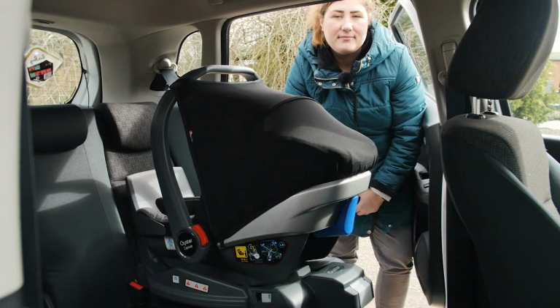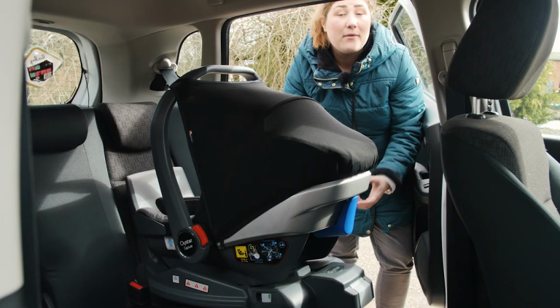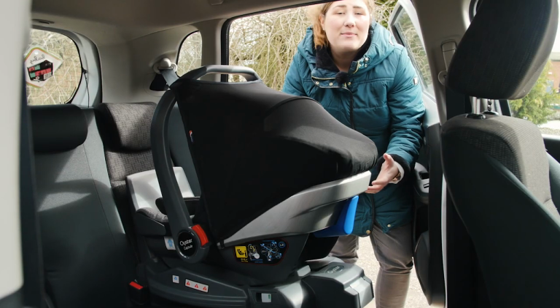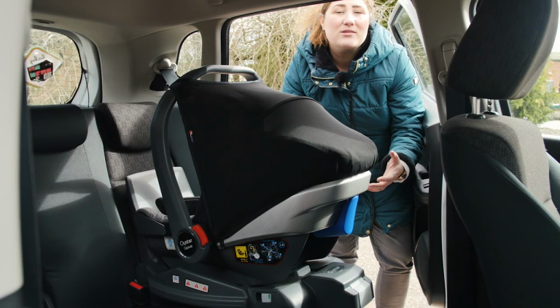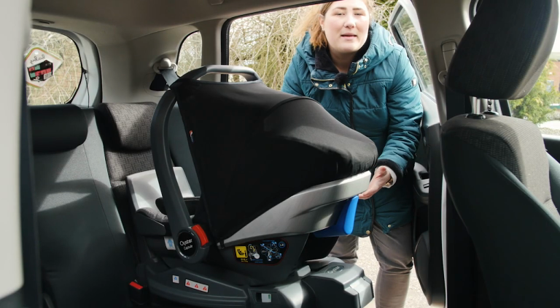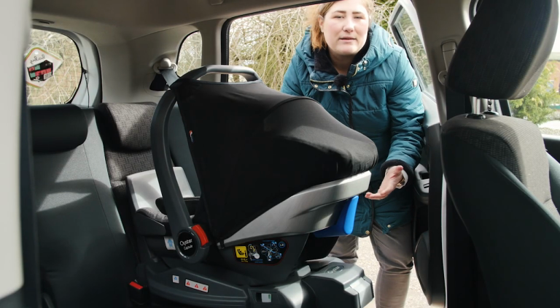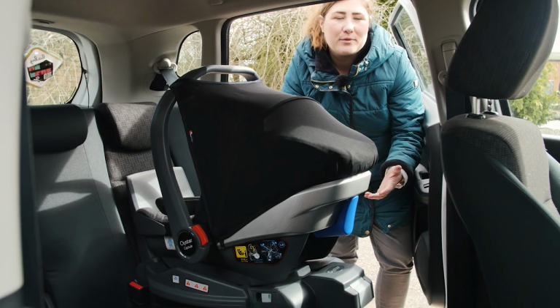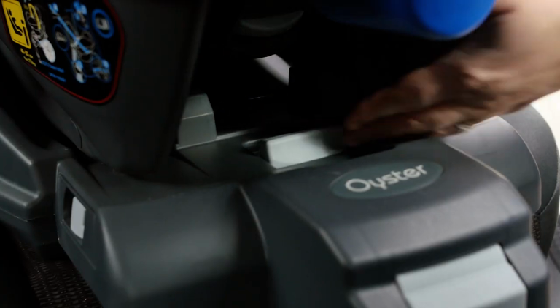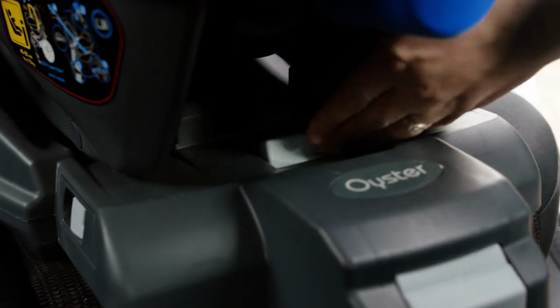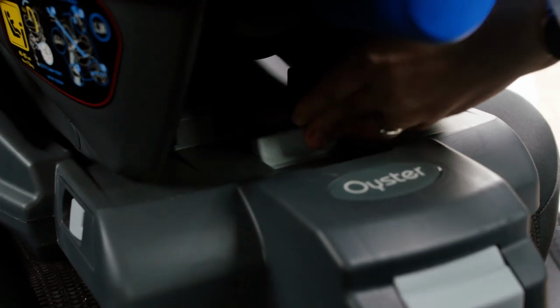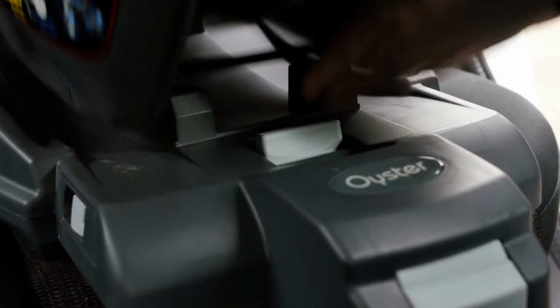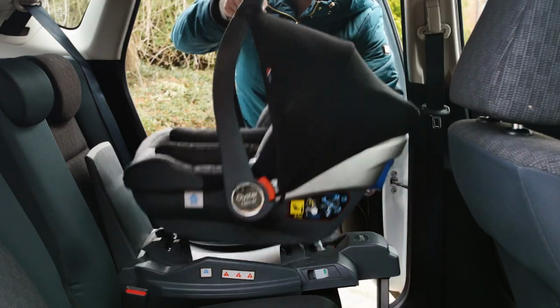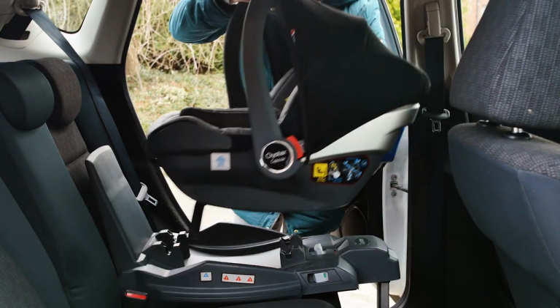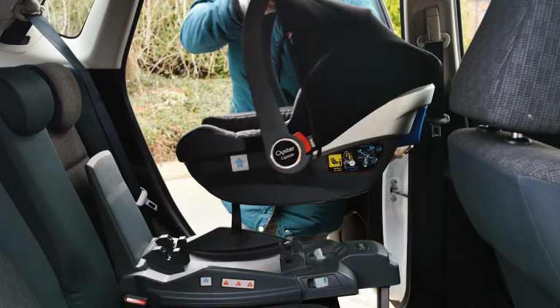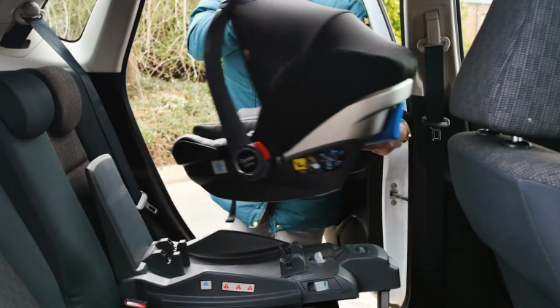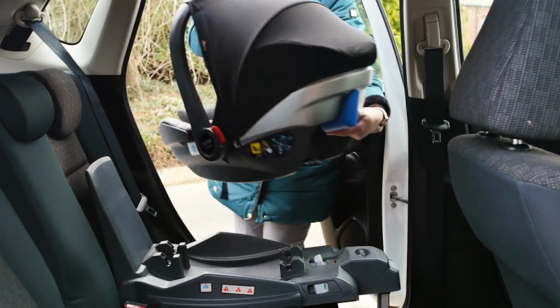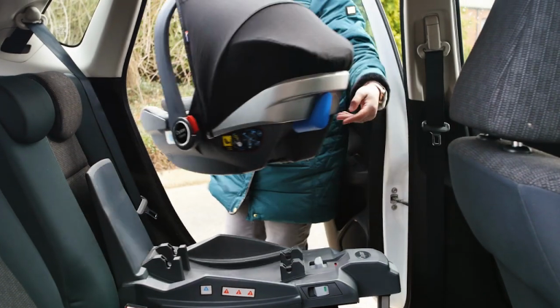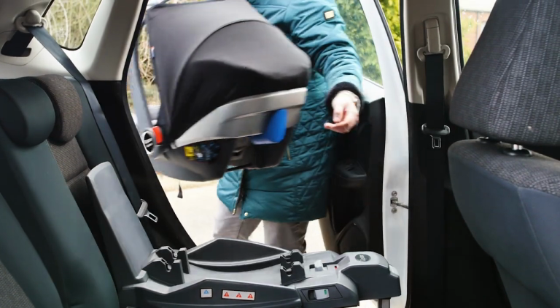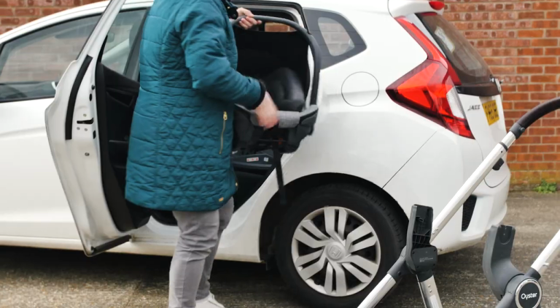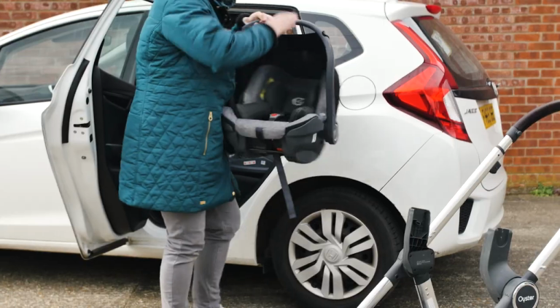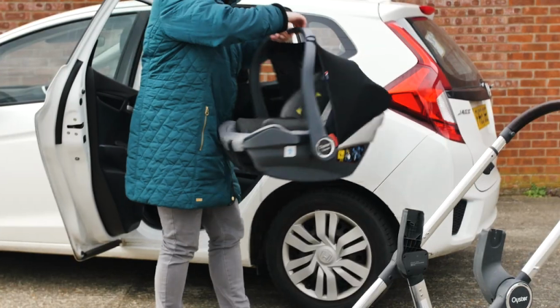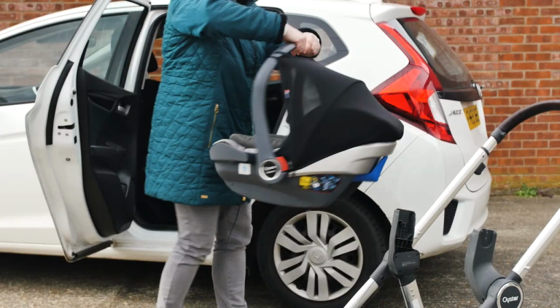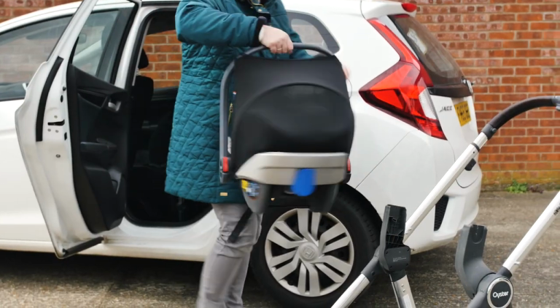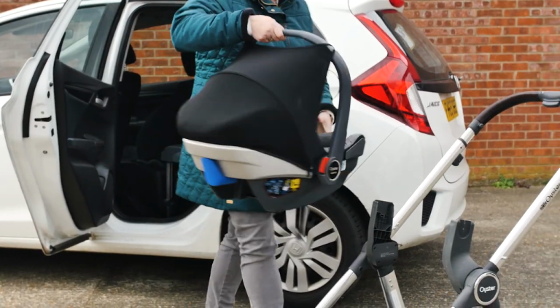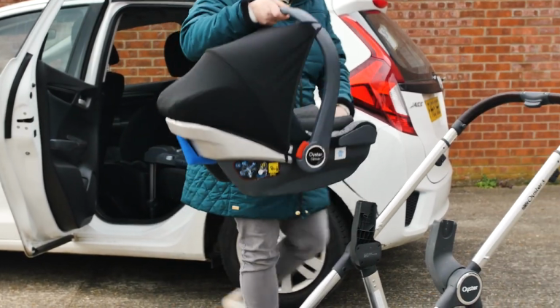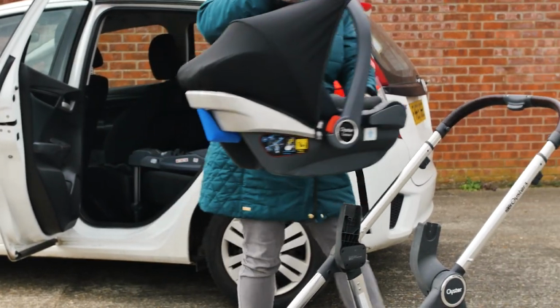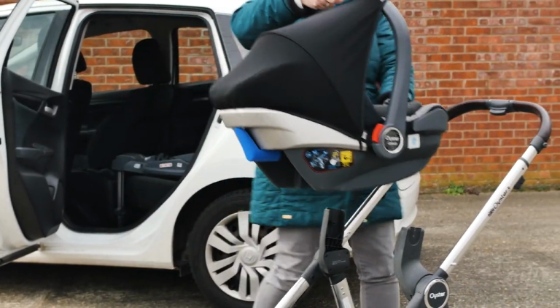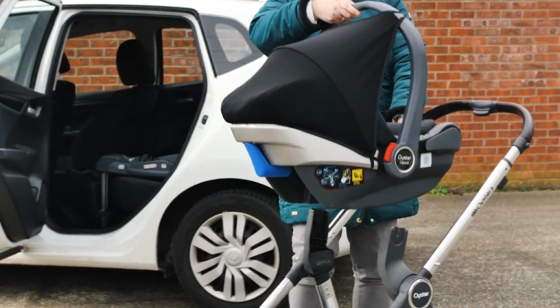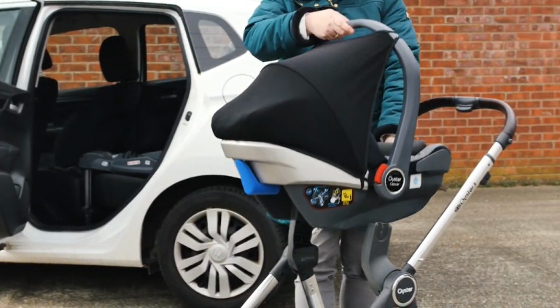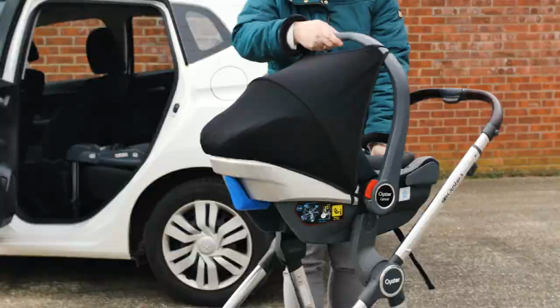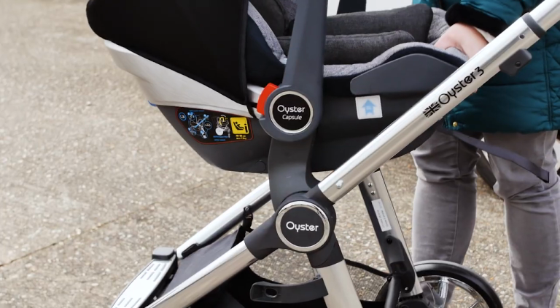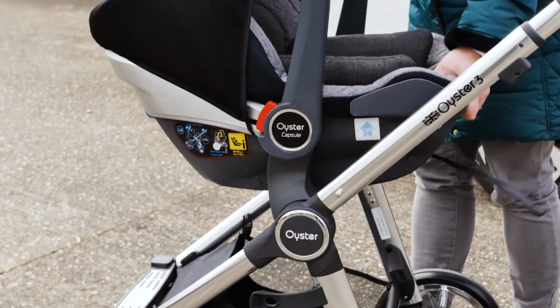Though it can be used with many different pushchairs using universal adapters, it makes the perfect match with the Oyster 3 and Oyster 0 as a fully coordinating travel system.